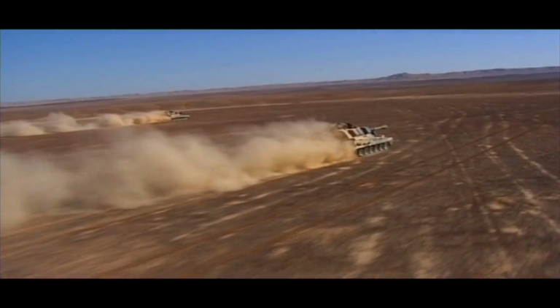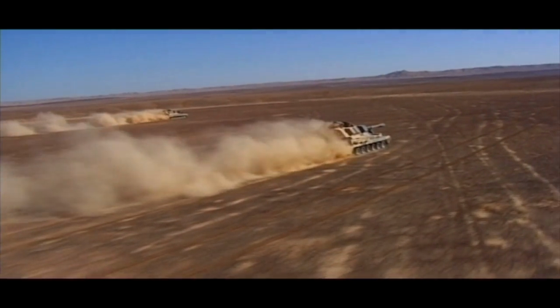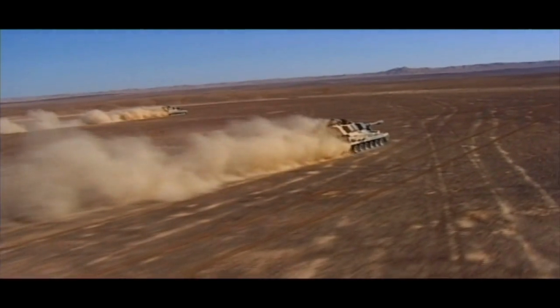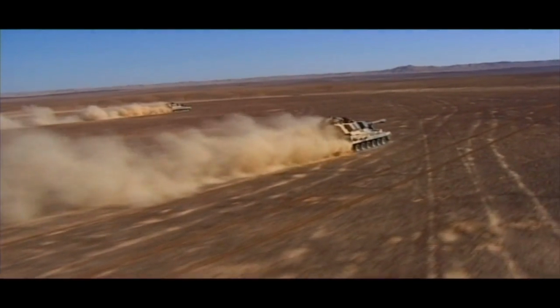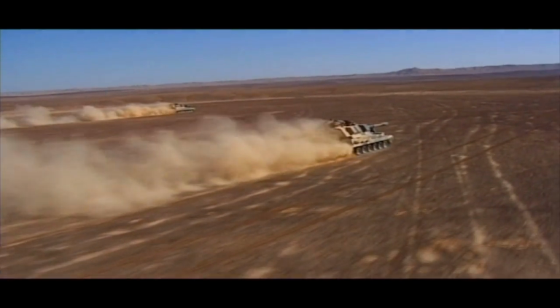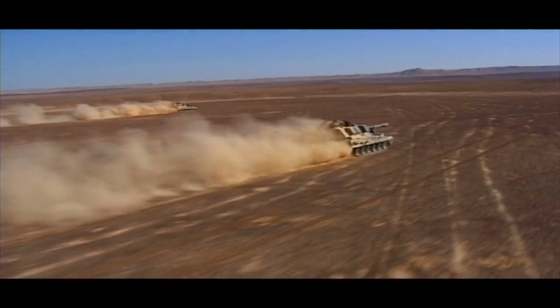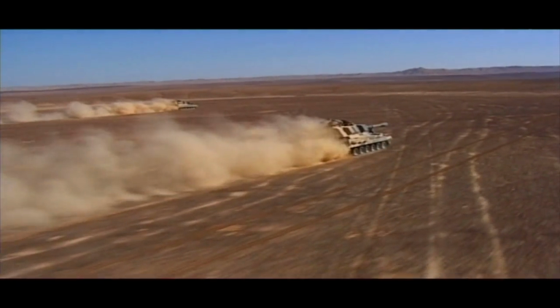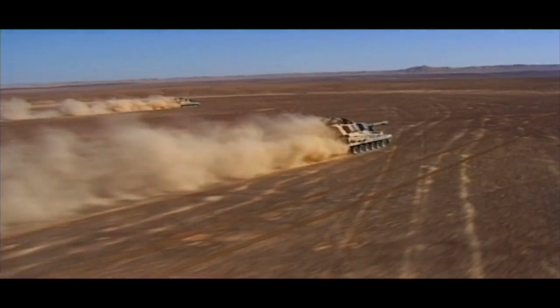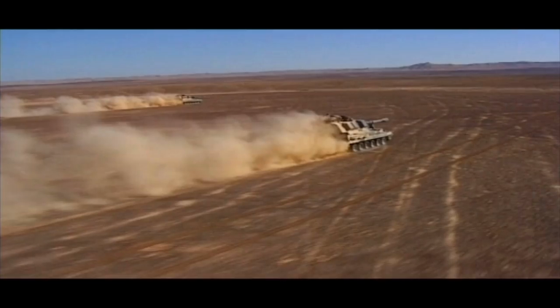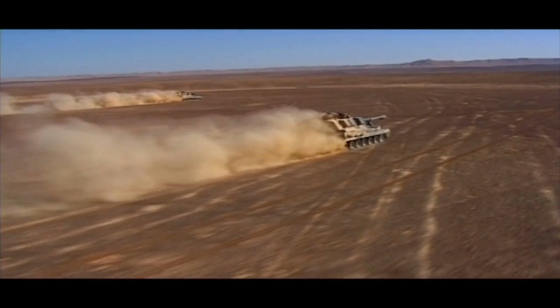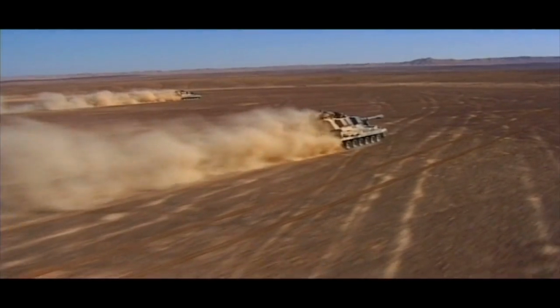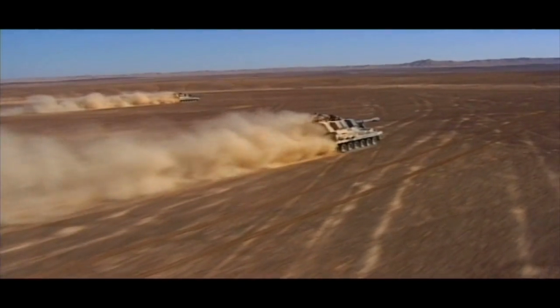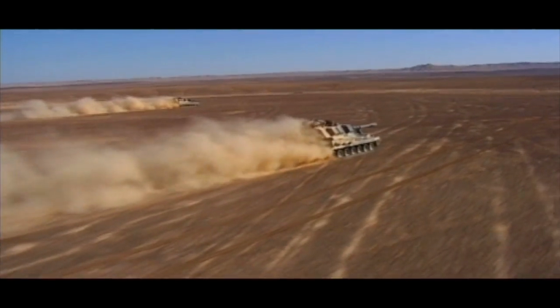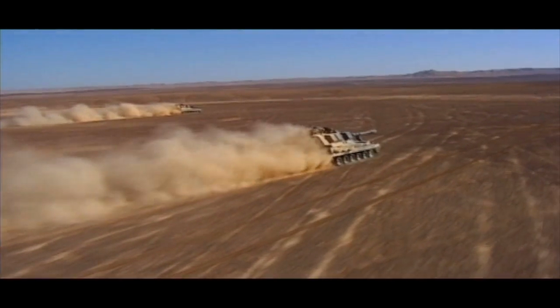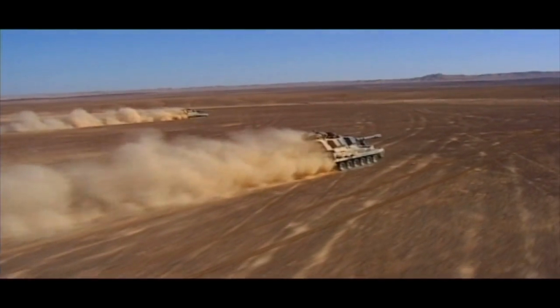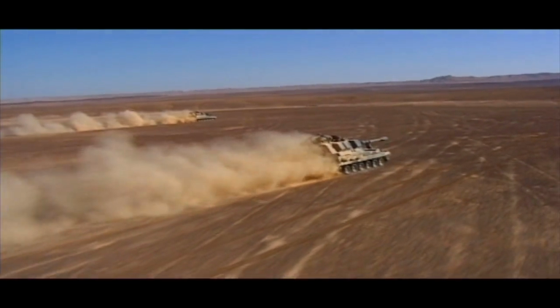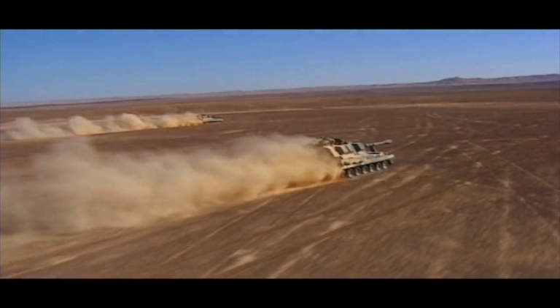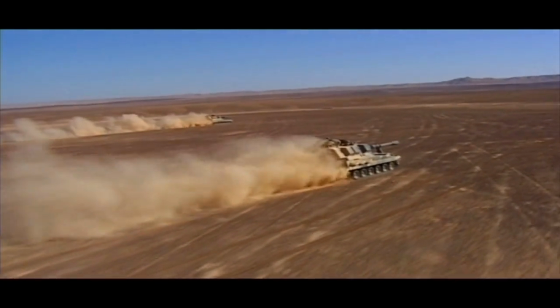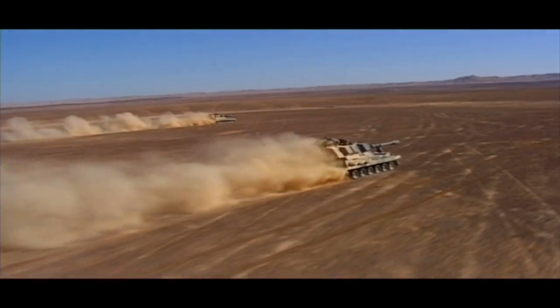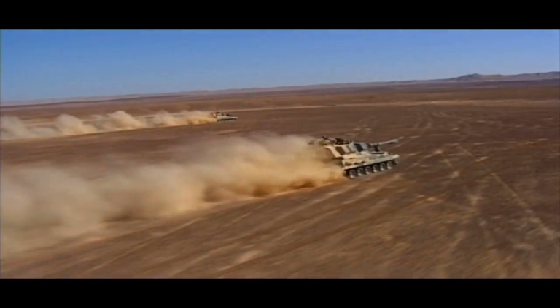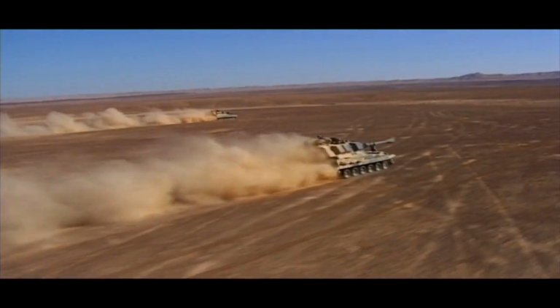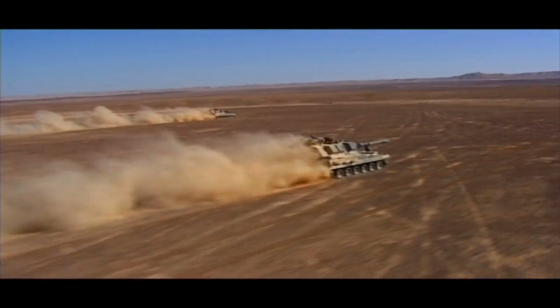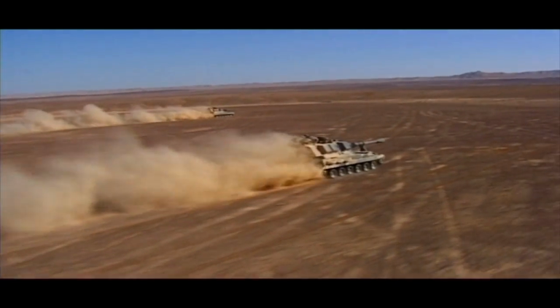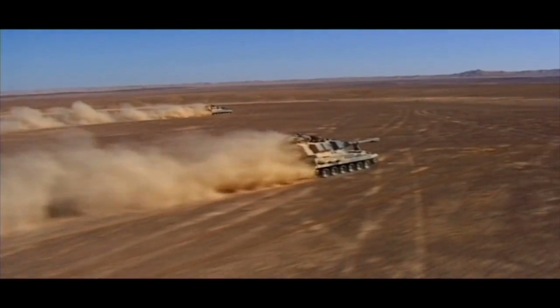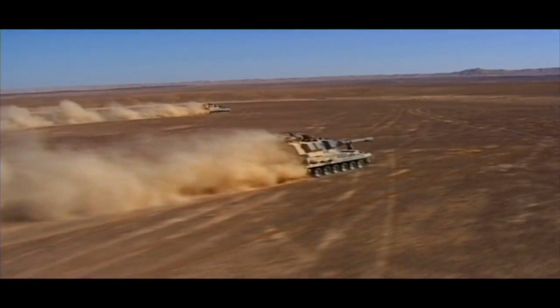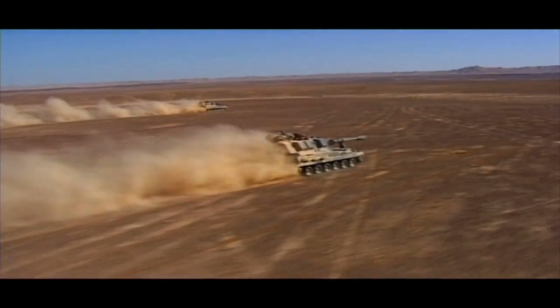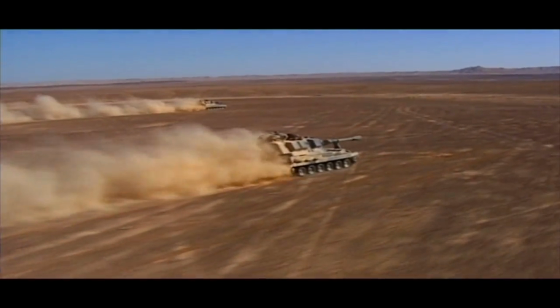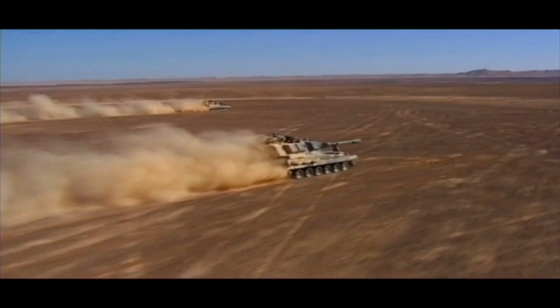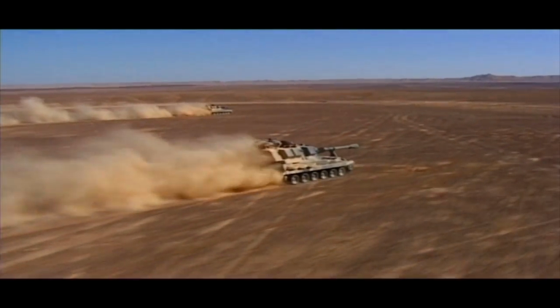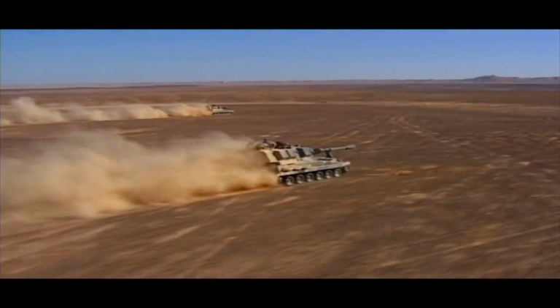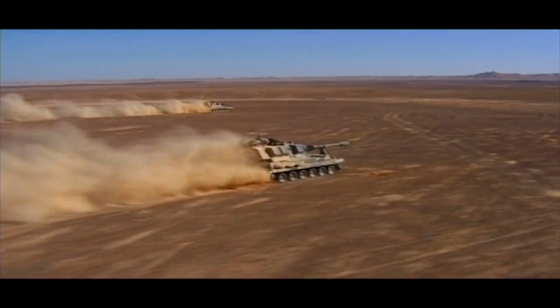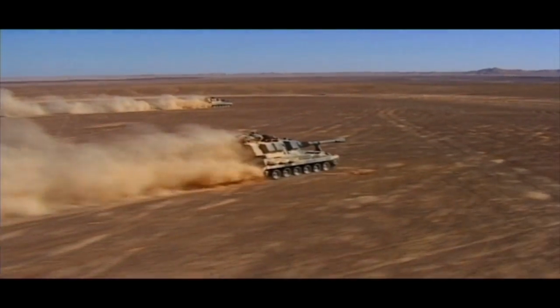AS-90 is ready for the battlefields of the 21st century.